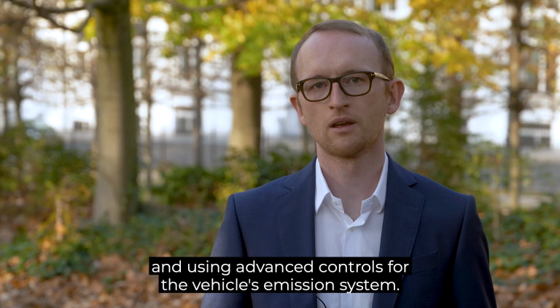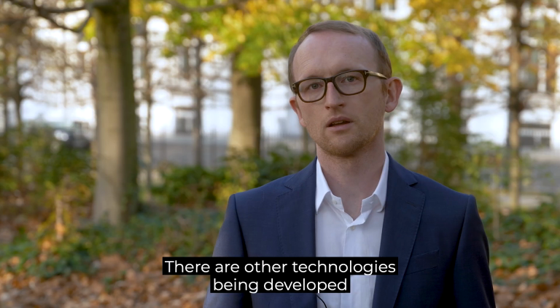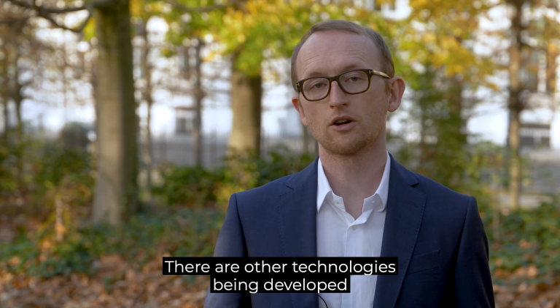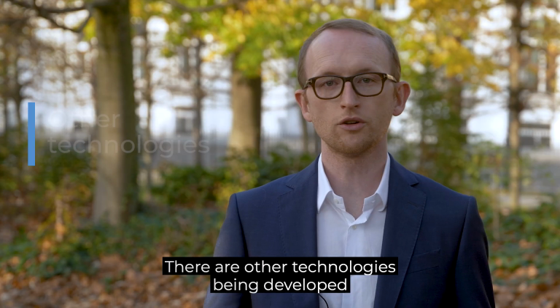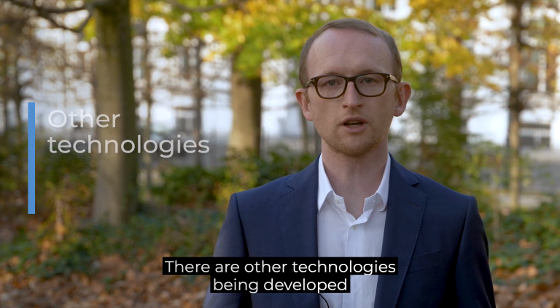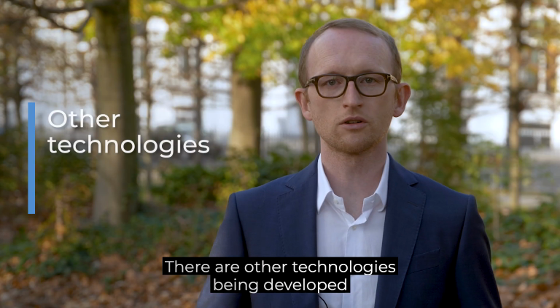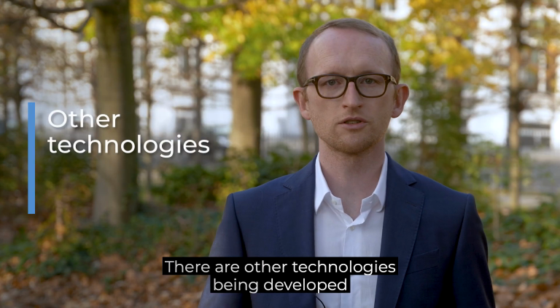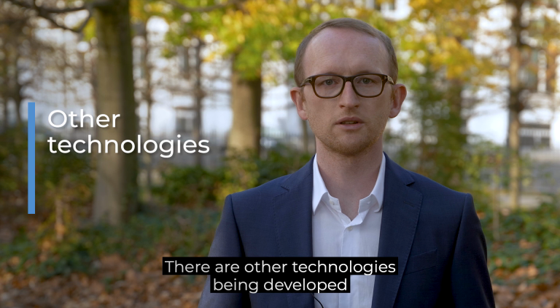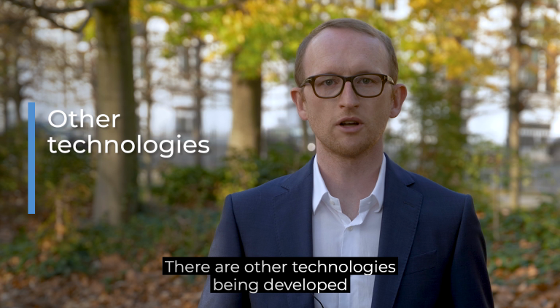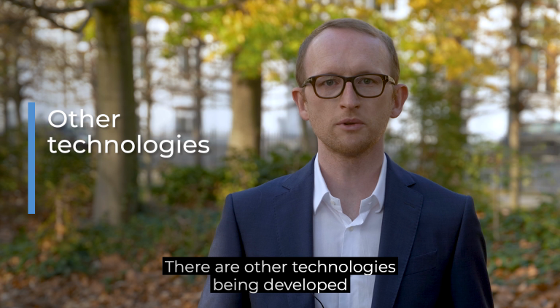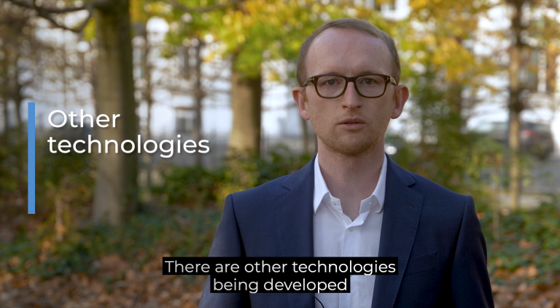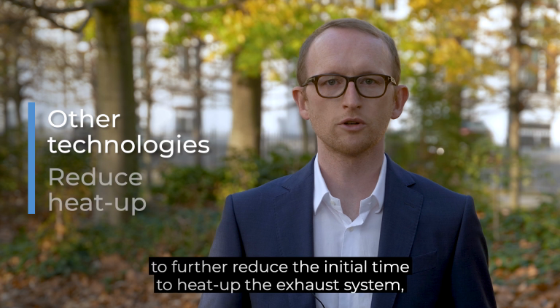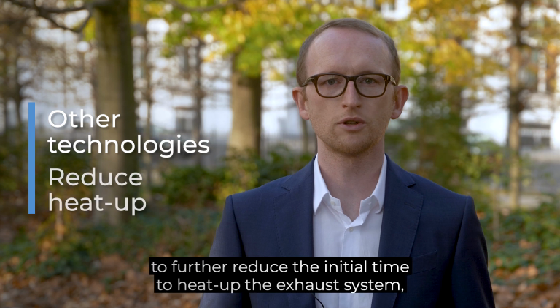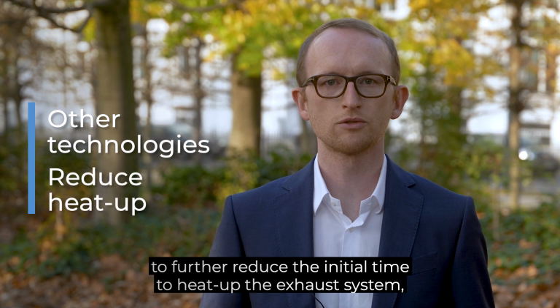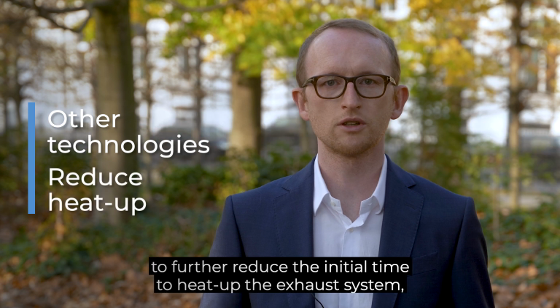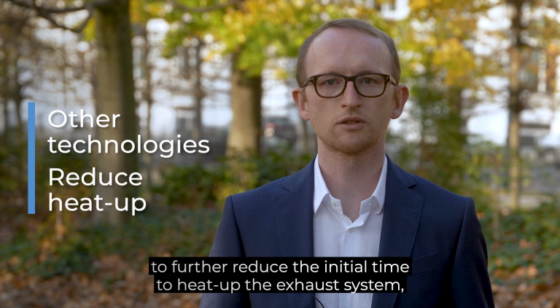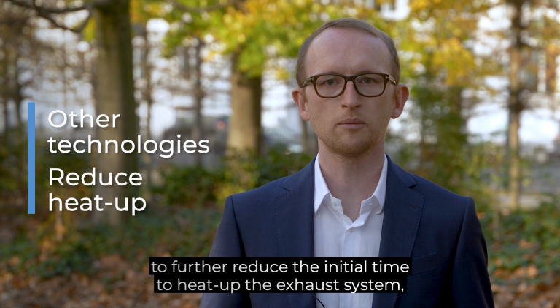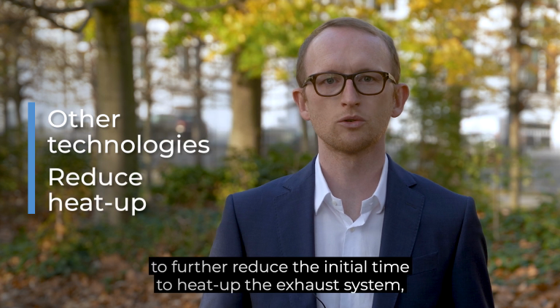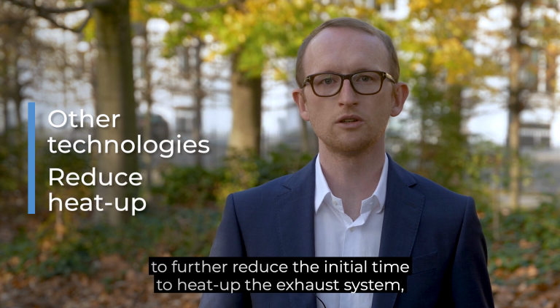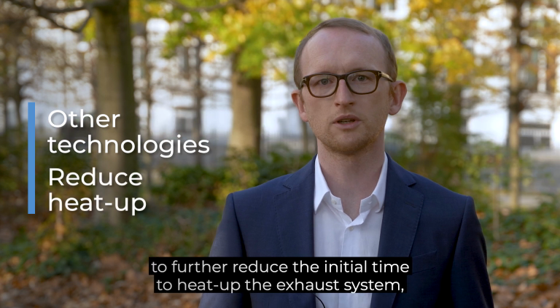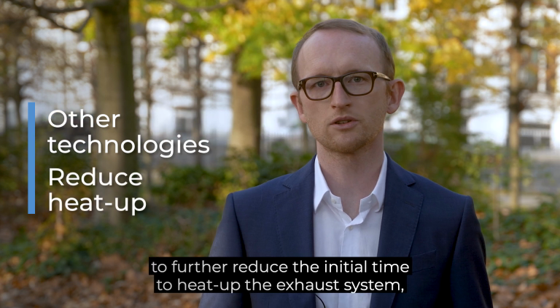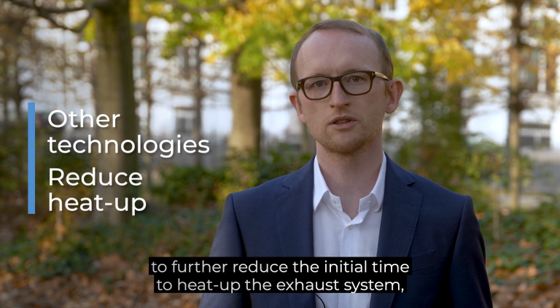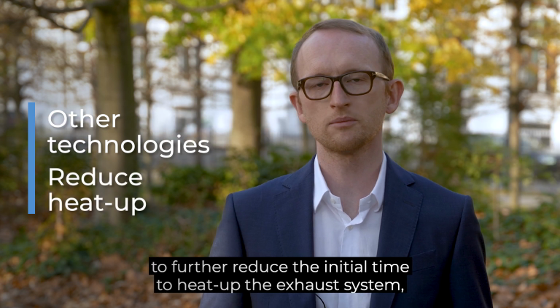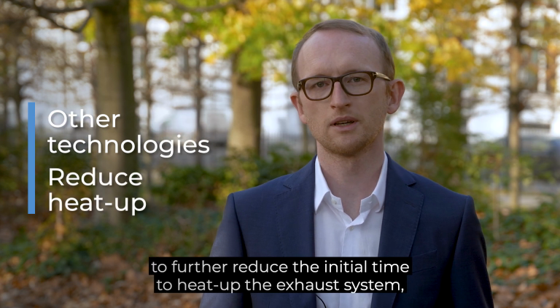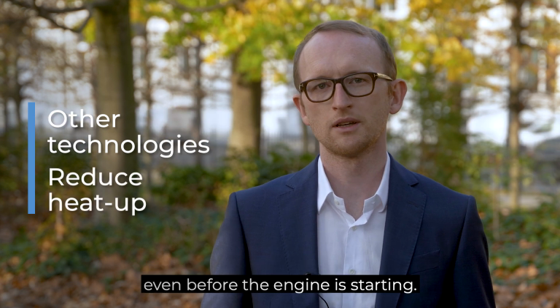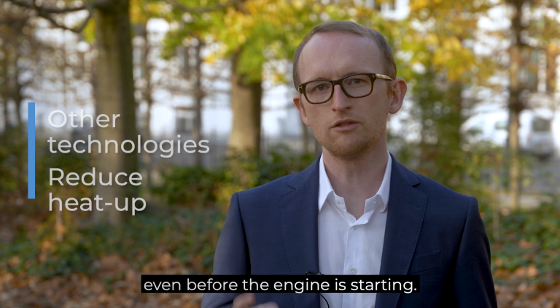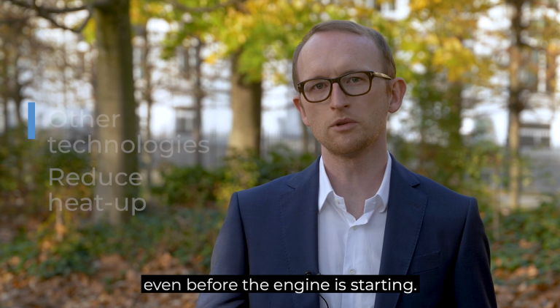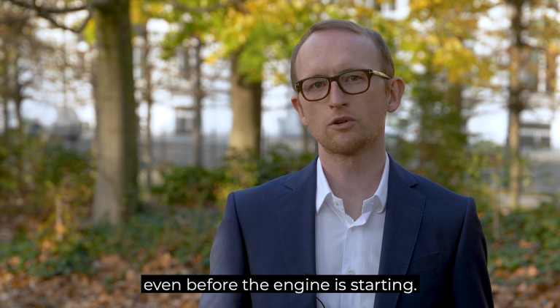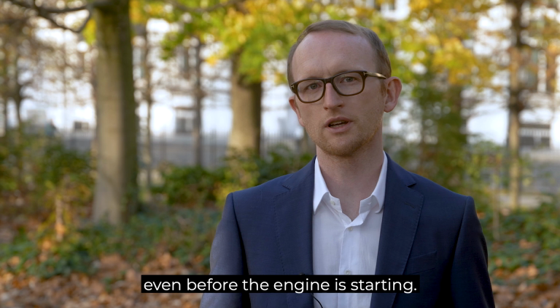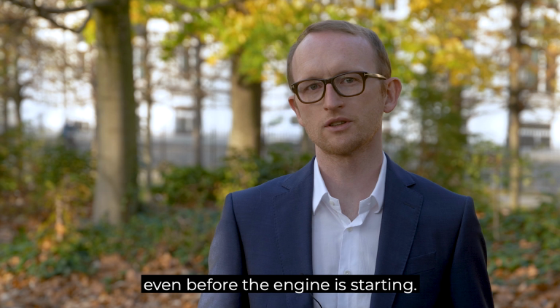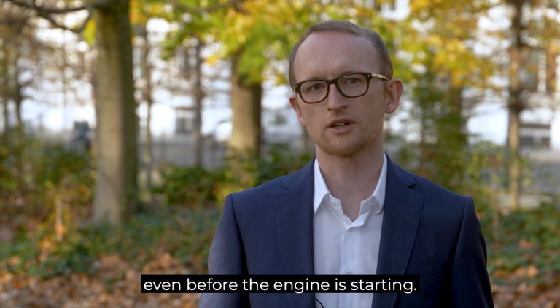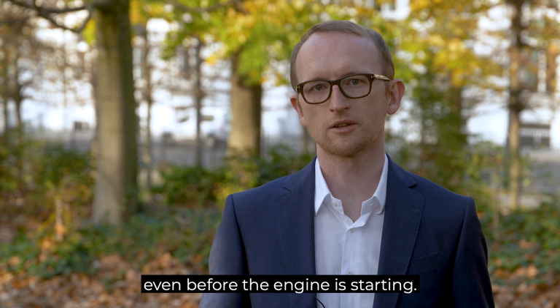There are other technologies being developed to further reduce the initial time to heat up the exhaust system, even before the engine is starting.